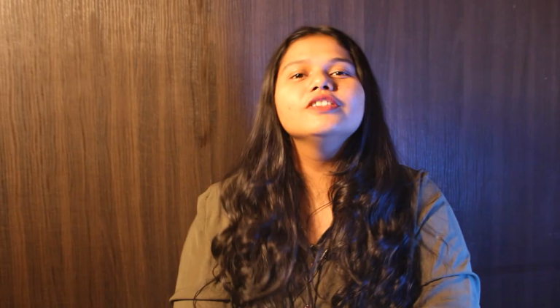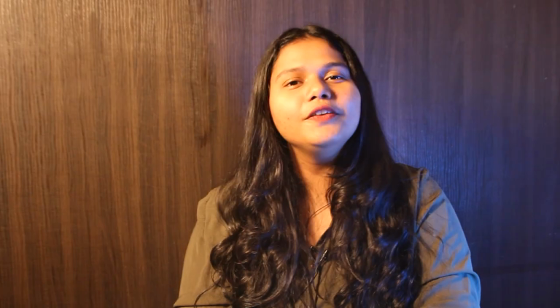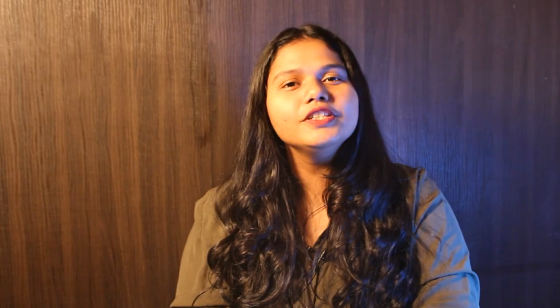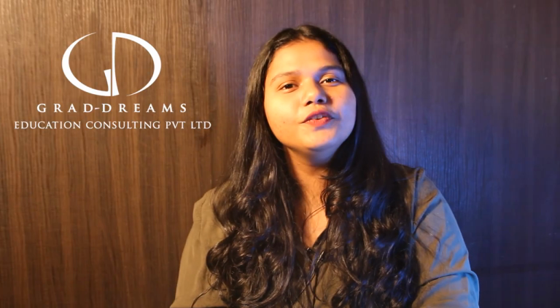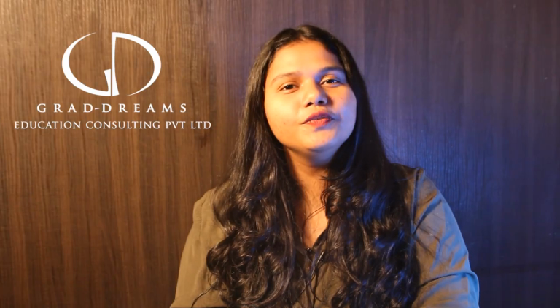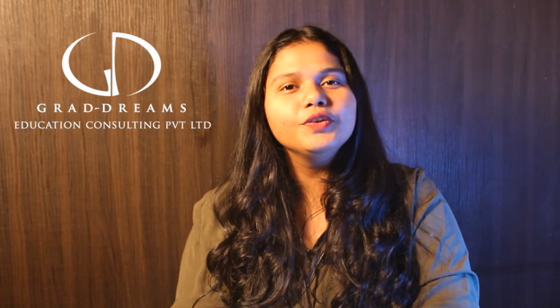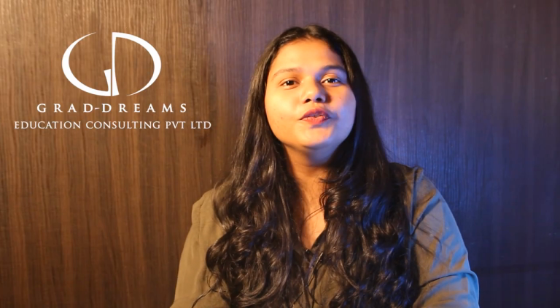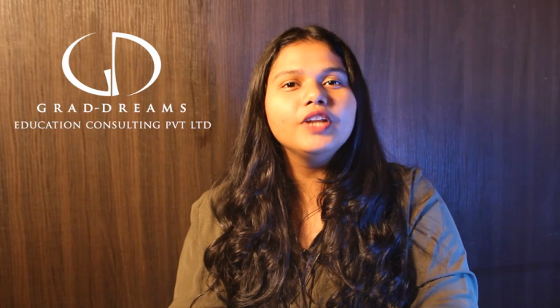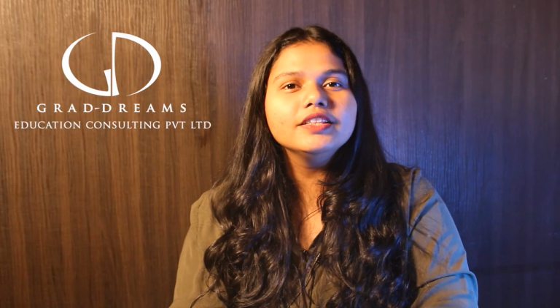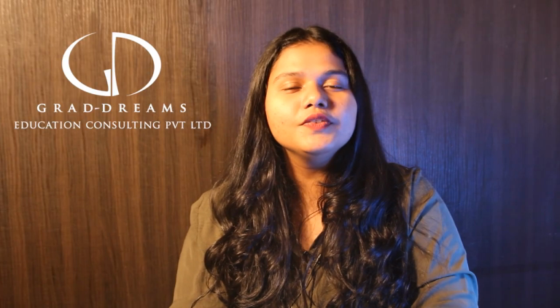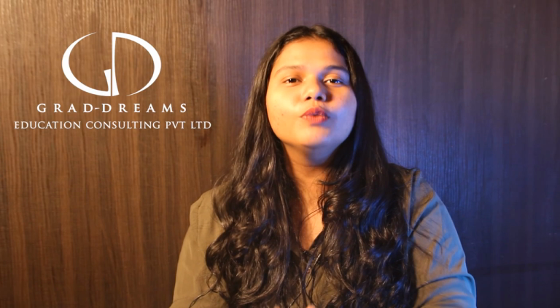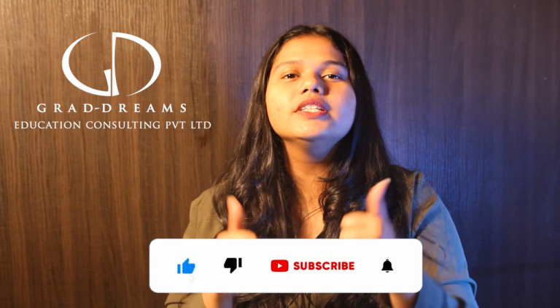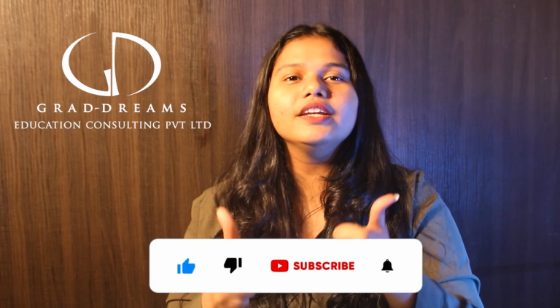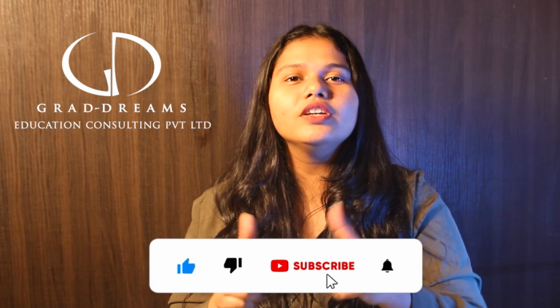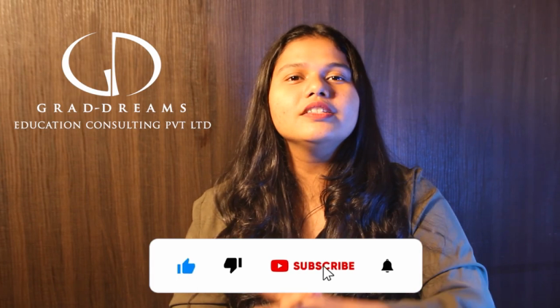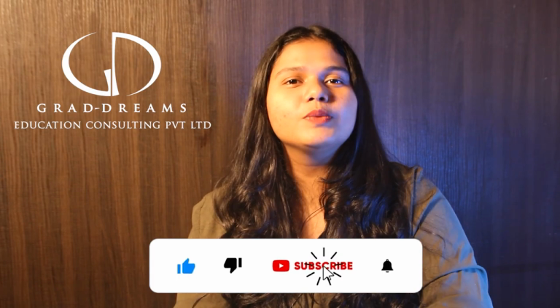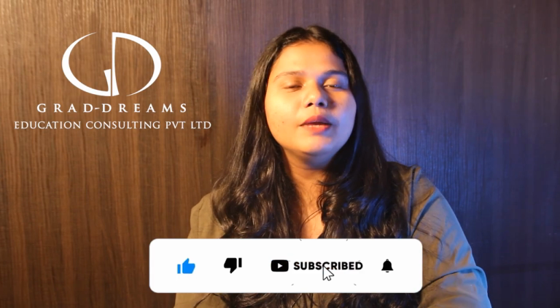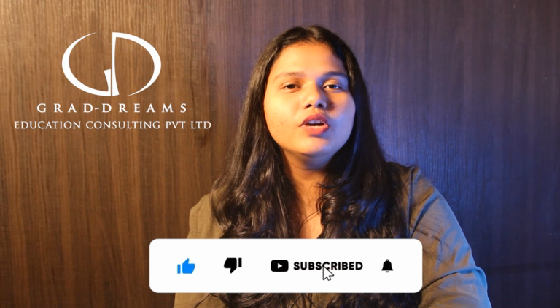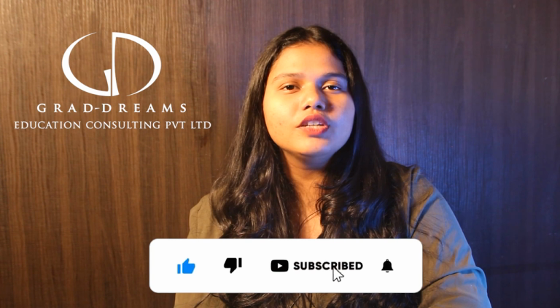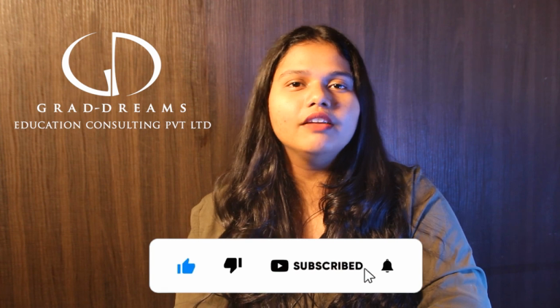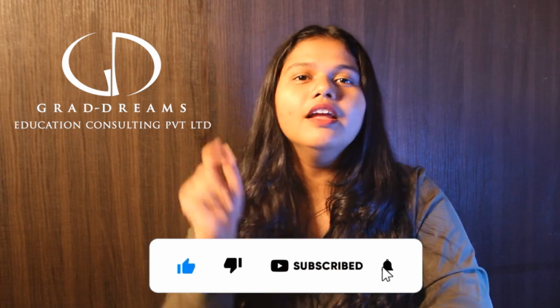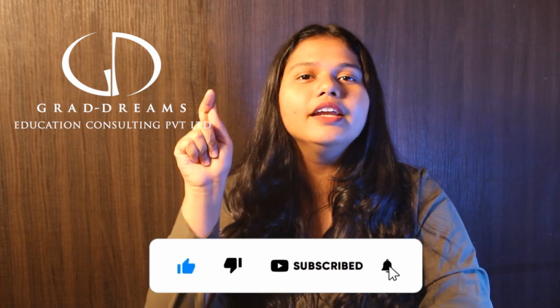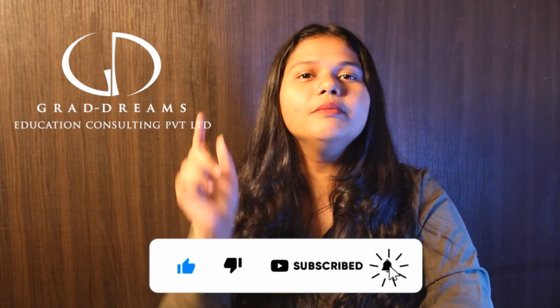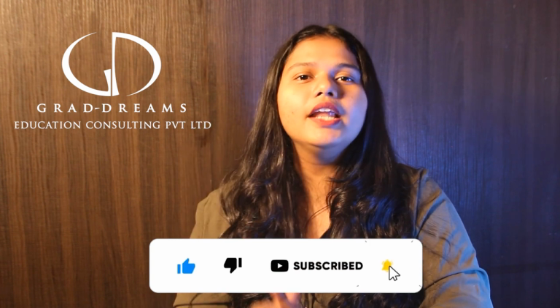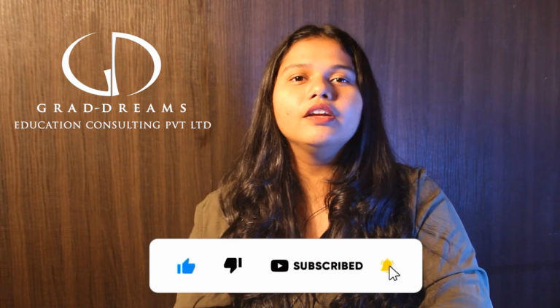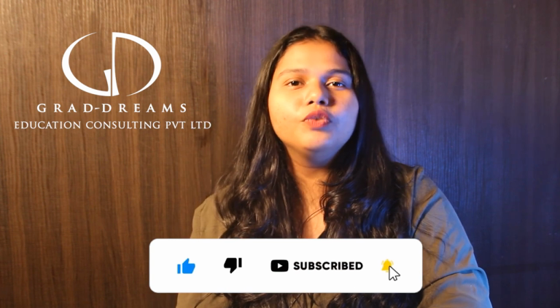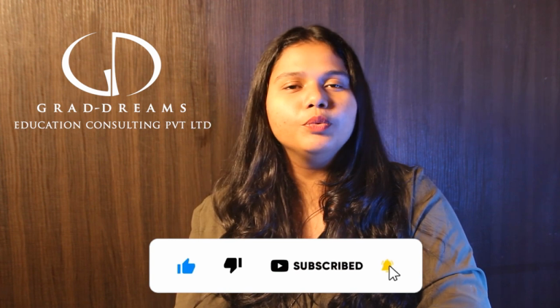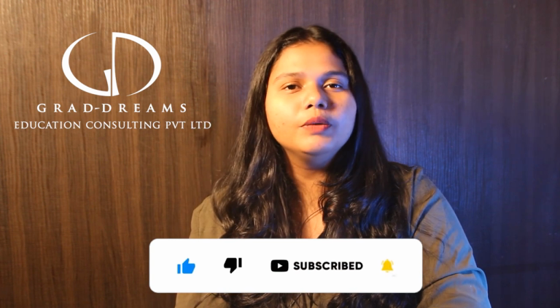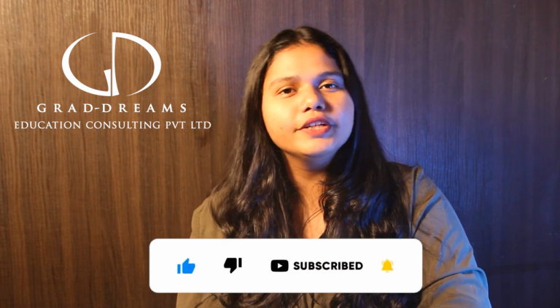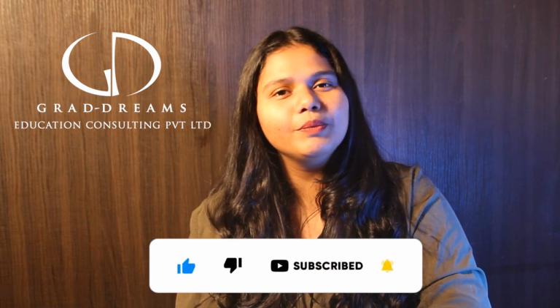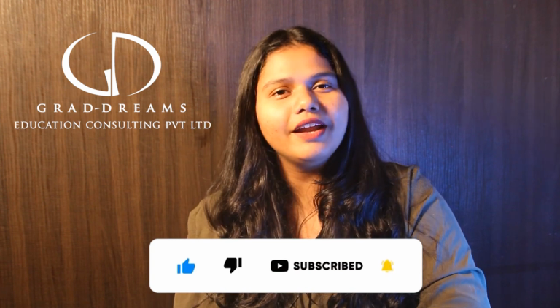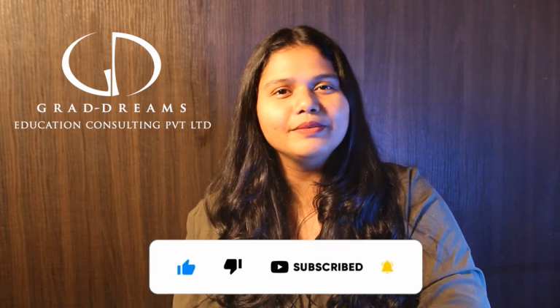So that was it for the video. If you liked this video, please like, share, and subscribe to our channel. Hit the bell icon for more updates from Gradreams.